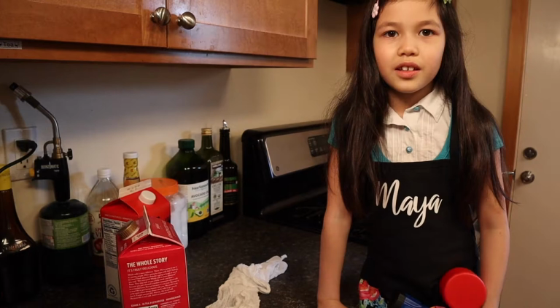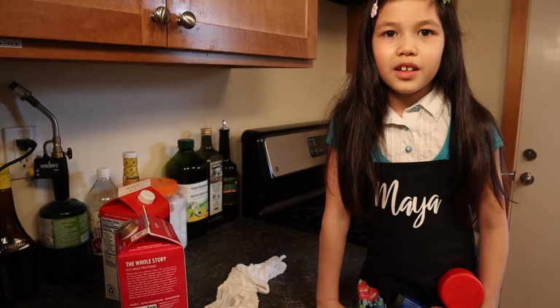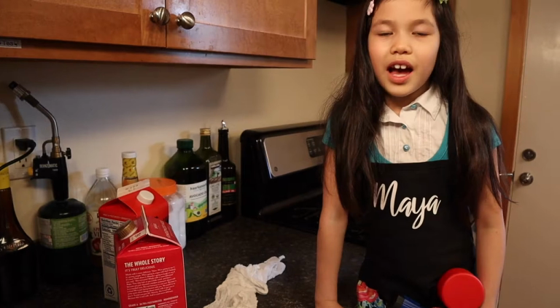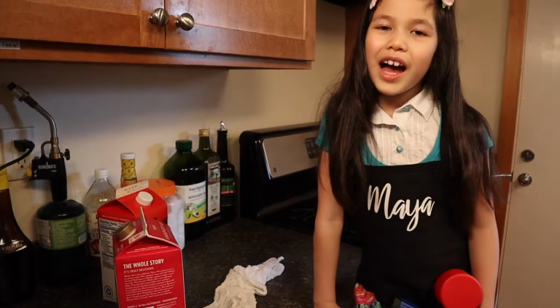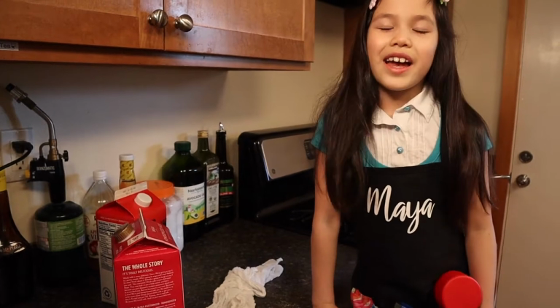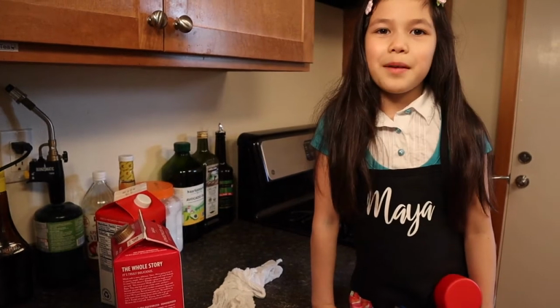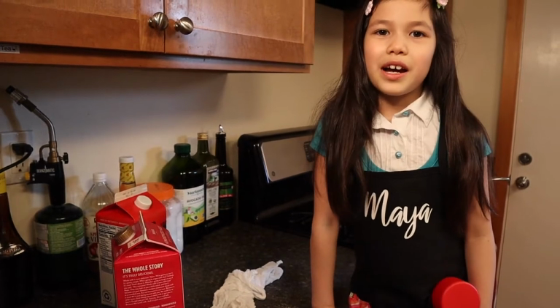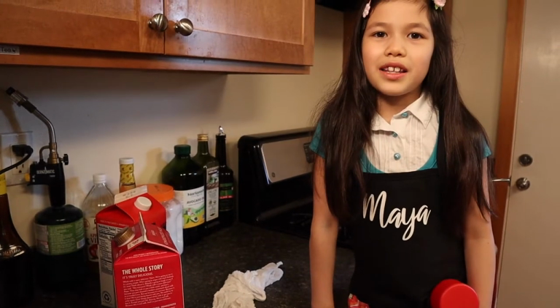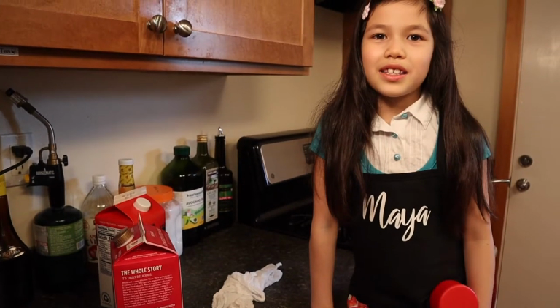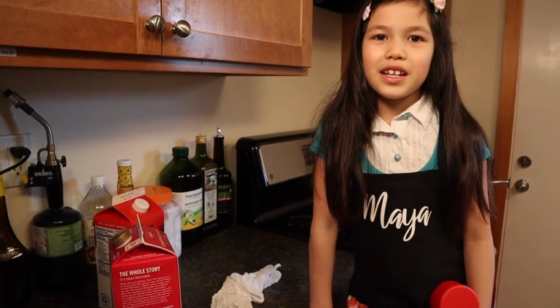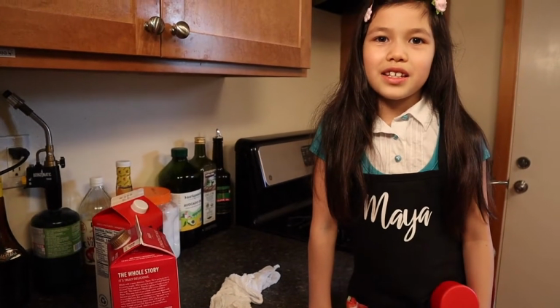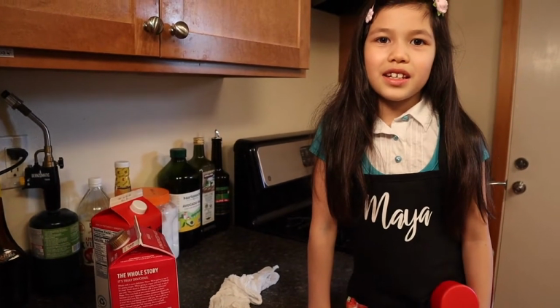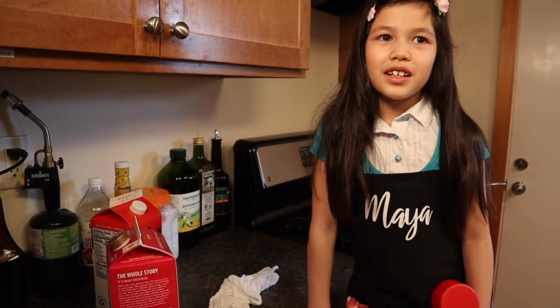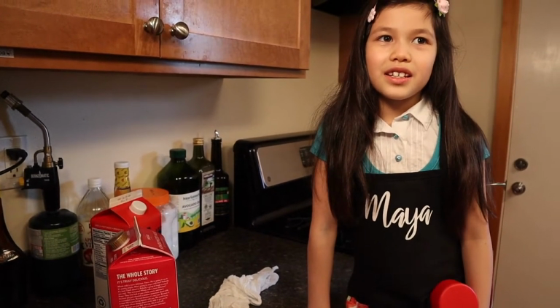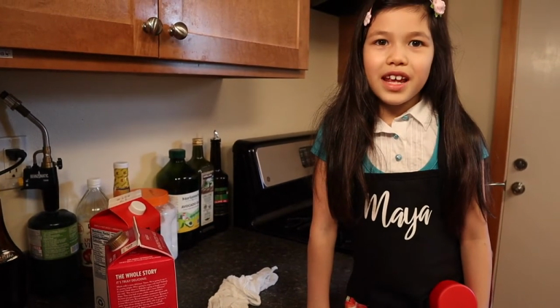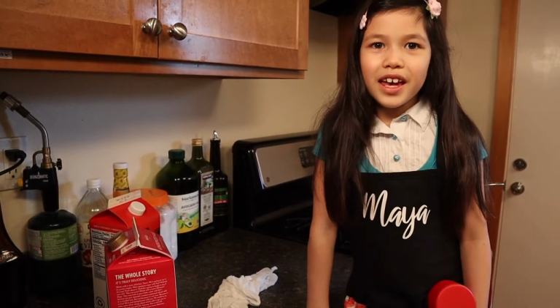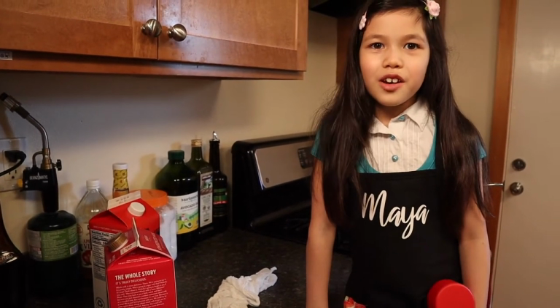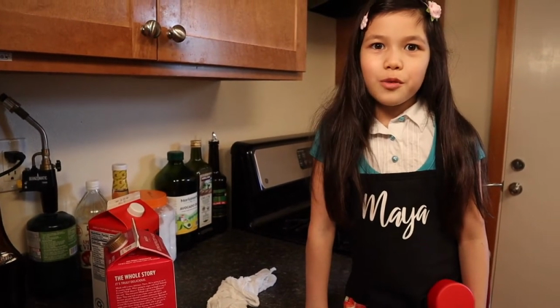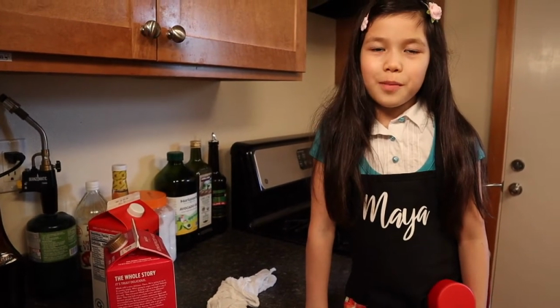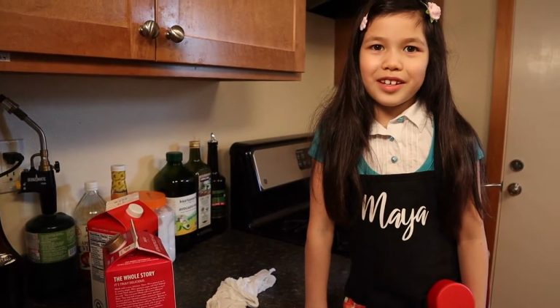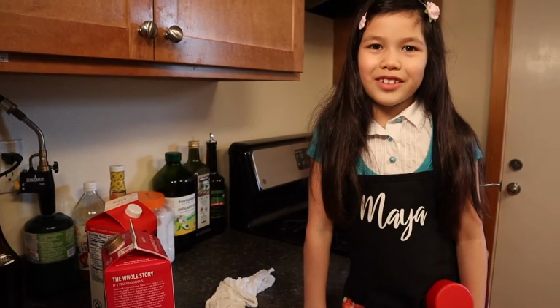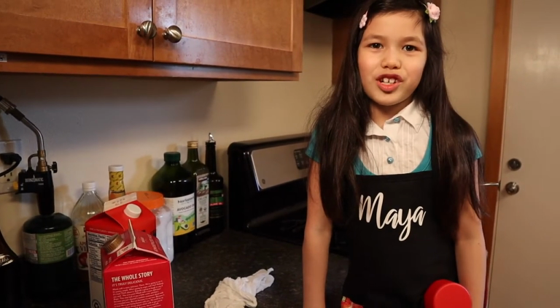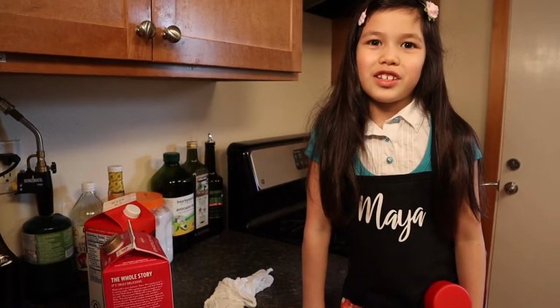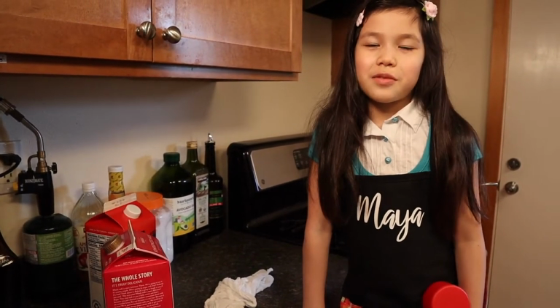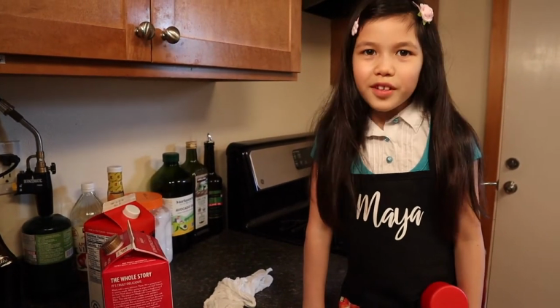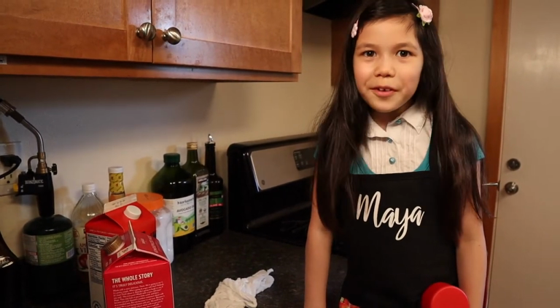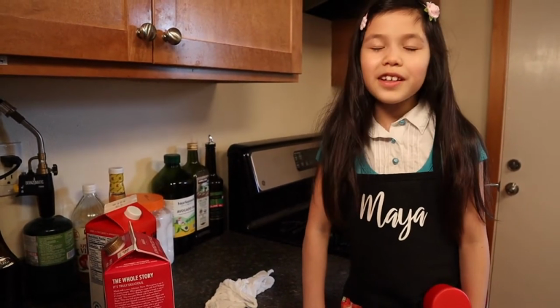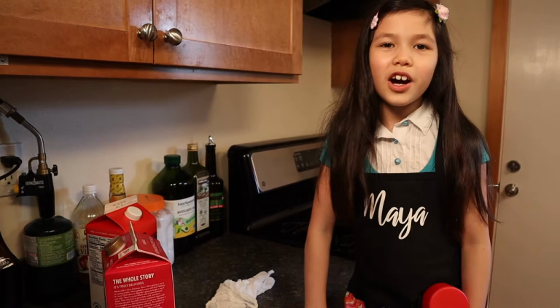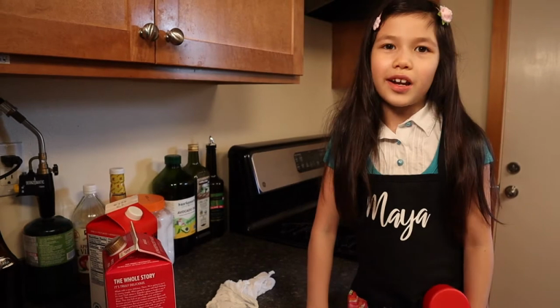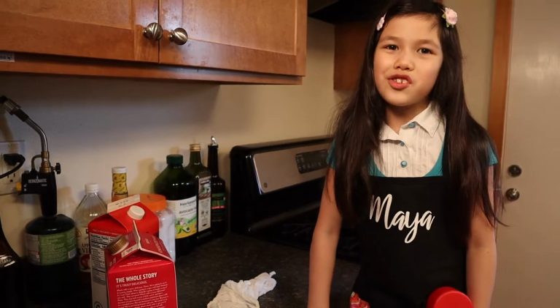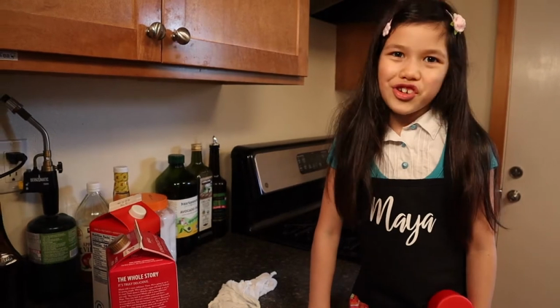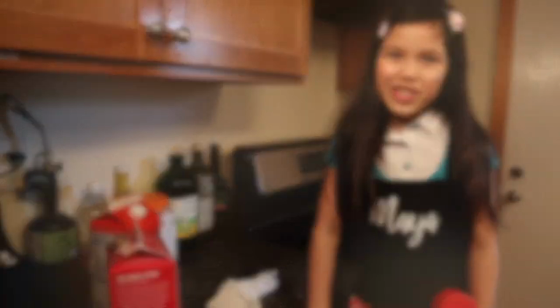Hi, I'm Maya the Science Kid. Today we're making cheese, specifically cottage cheese.